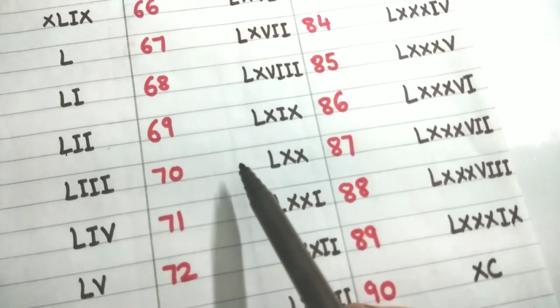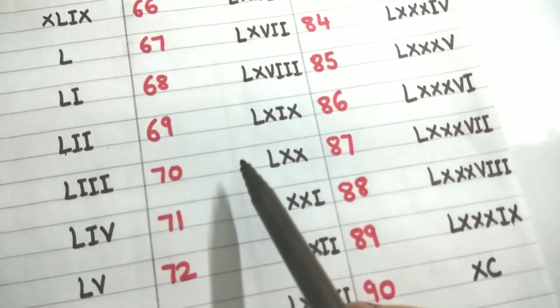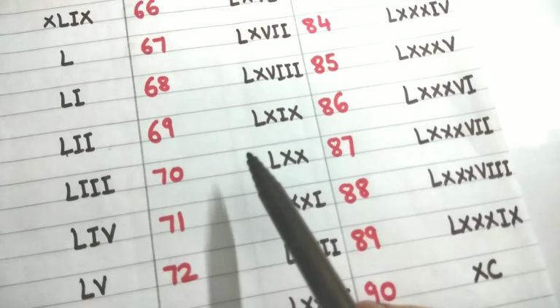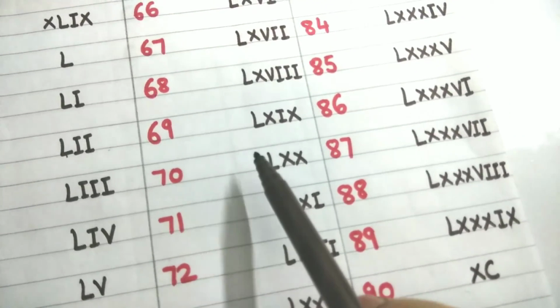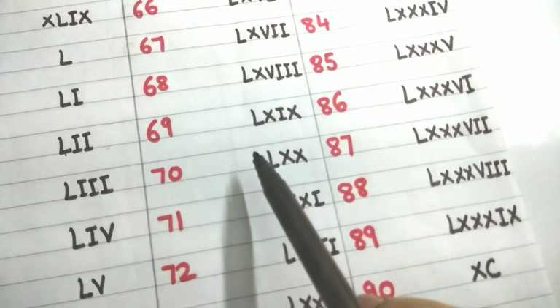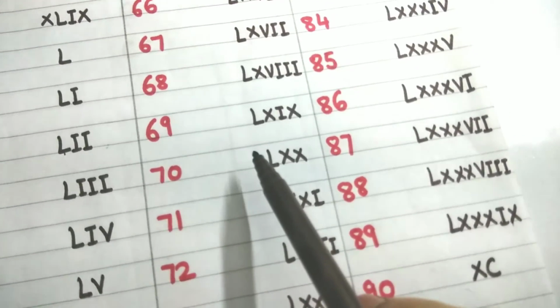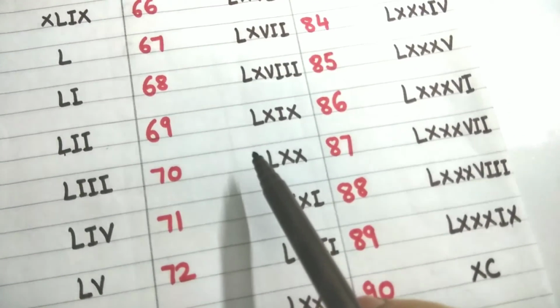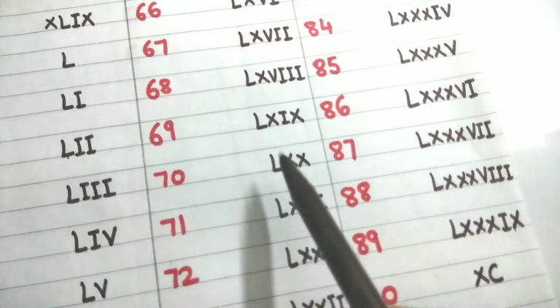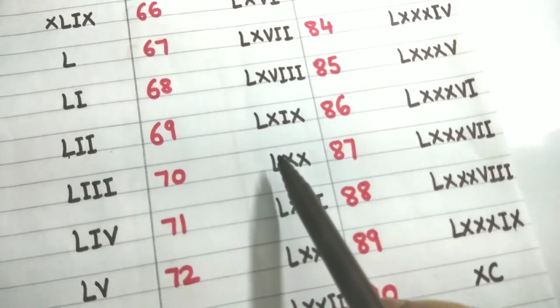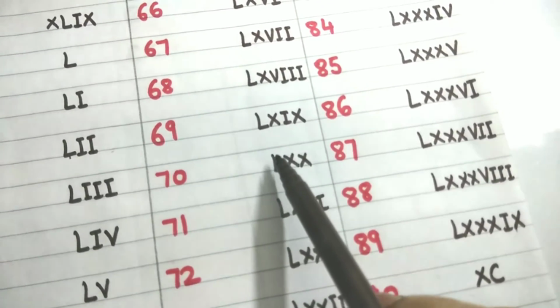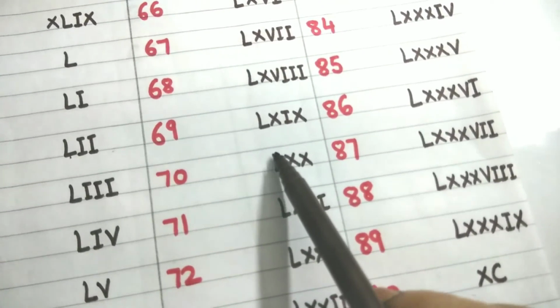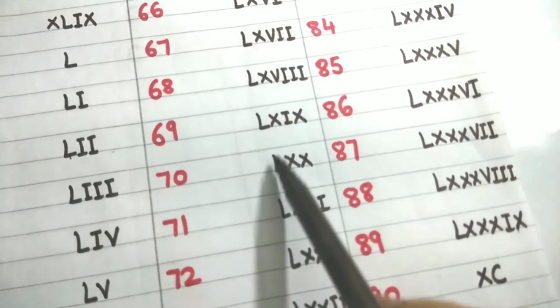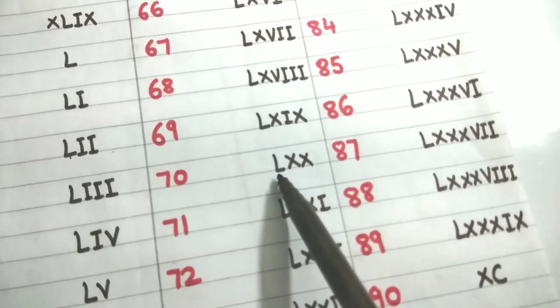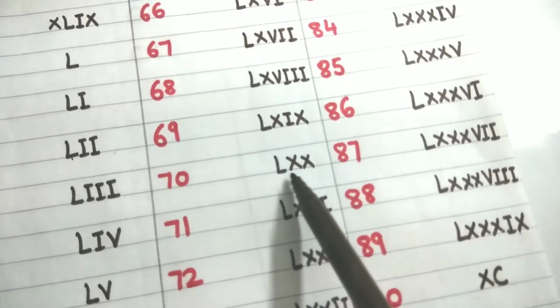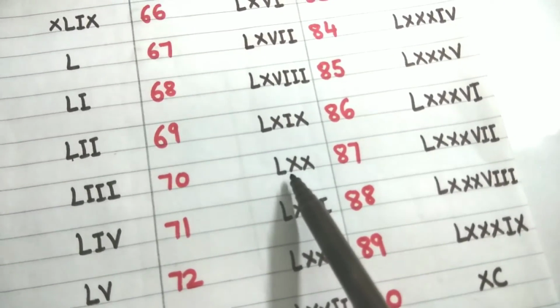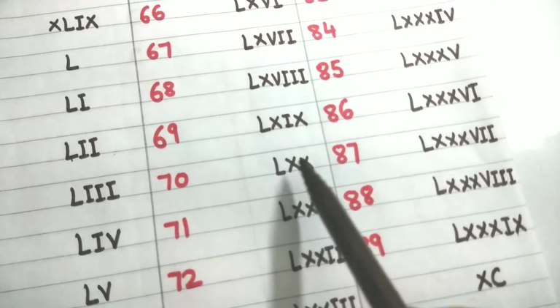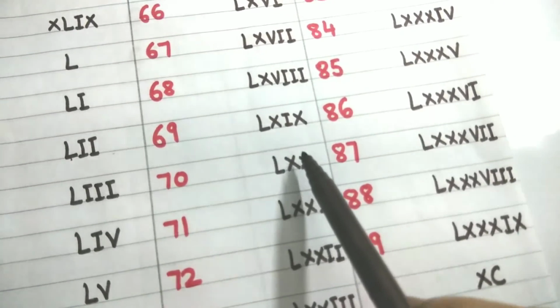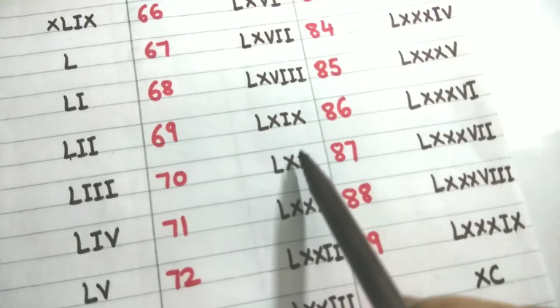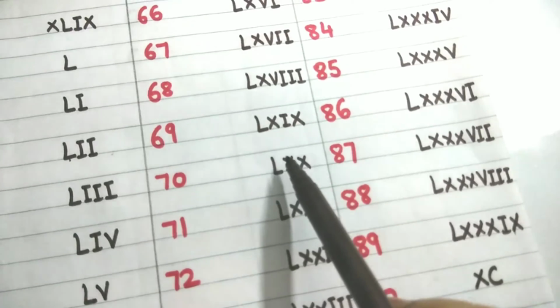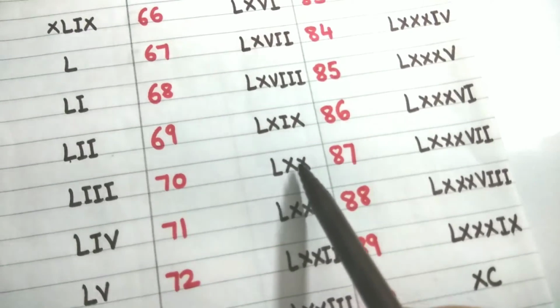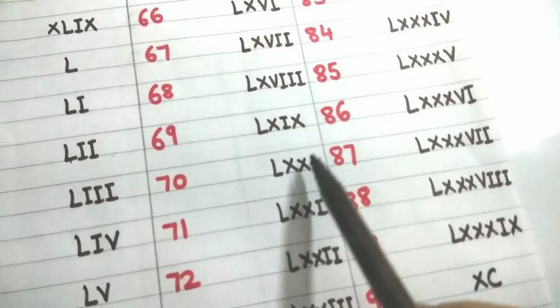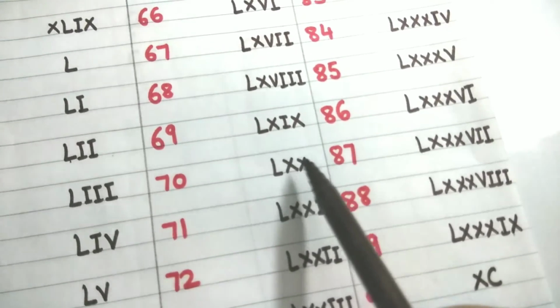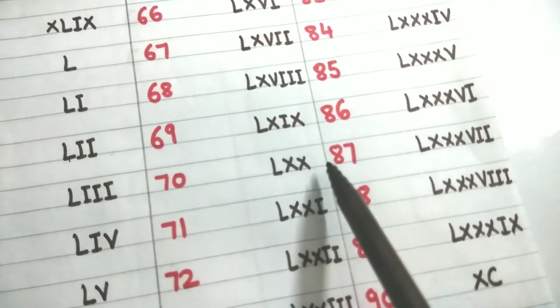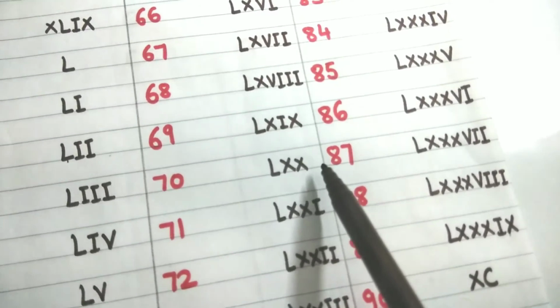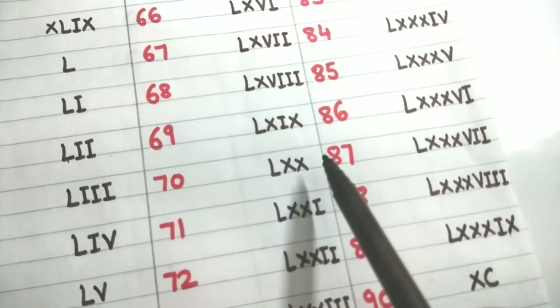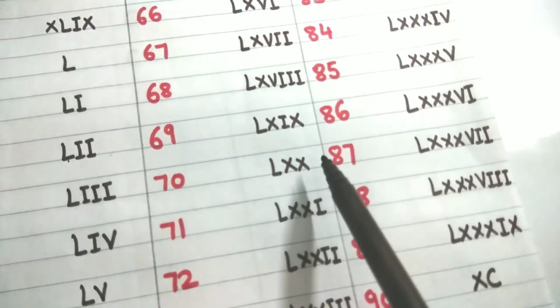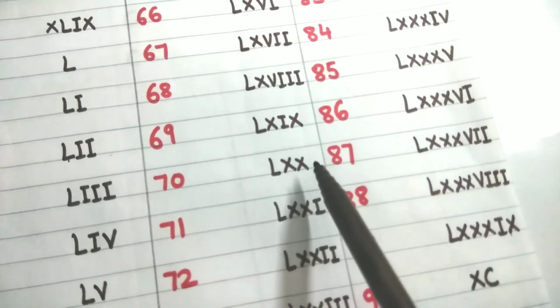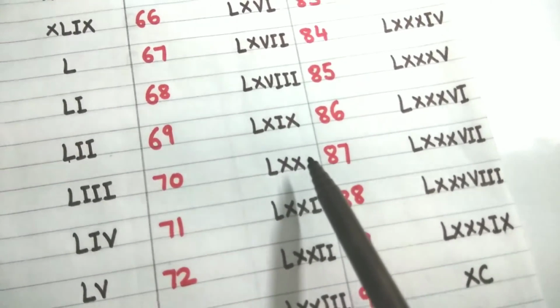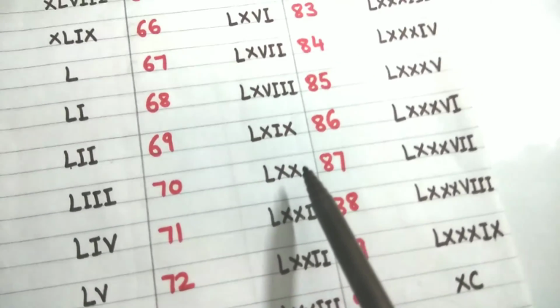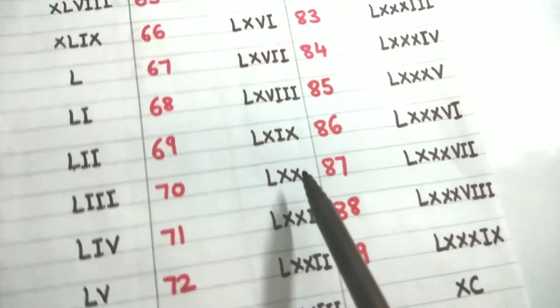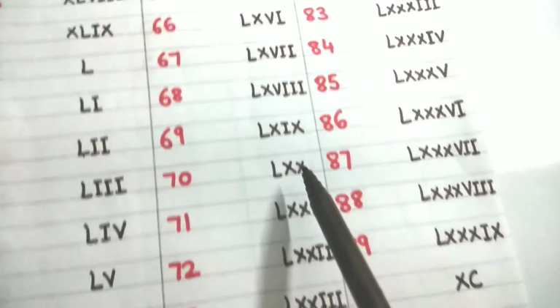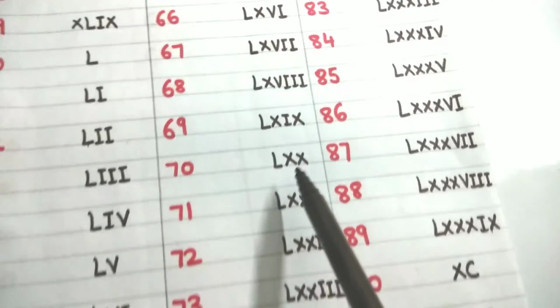Seventy means 50 plus 20, so L plus XX: LXX.